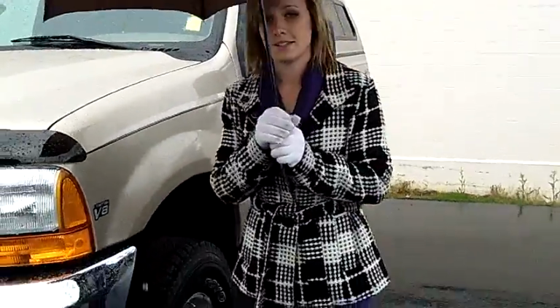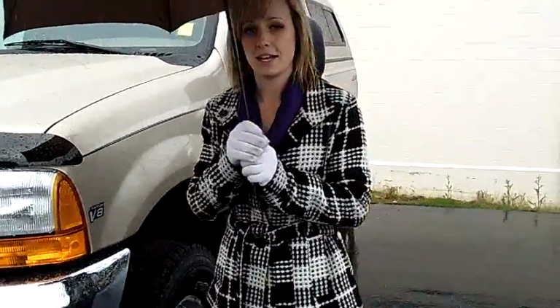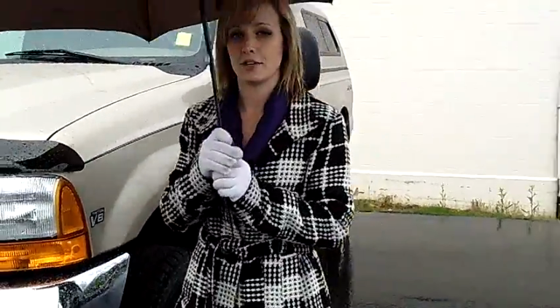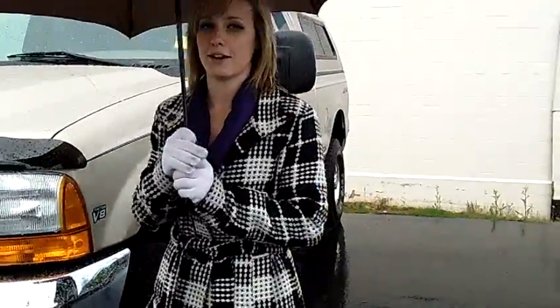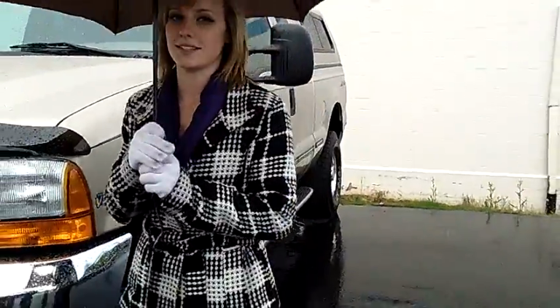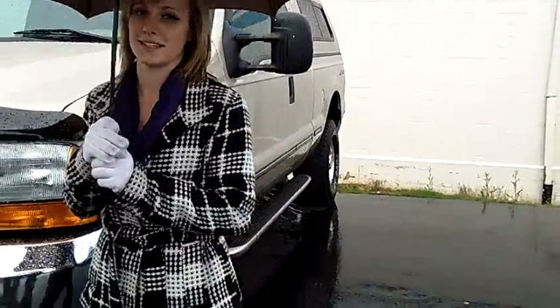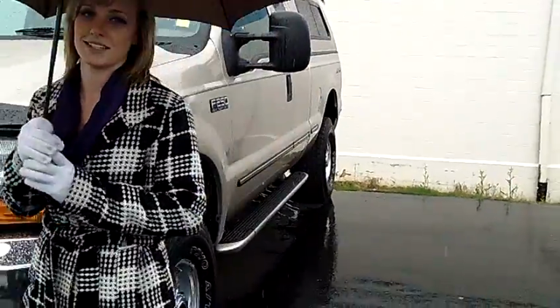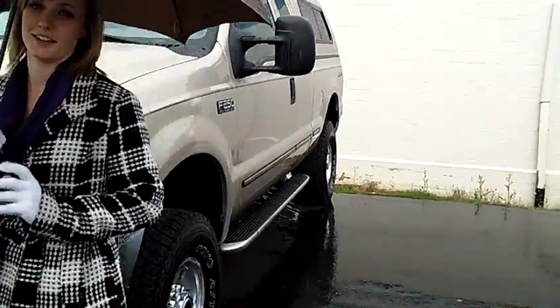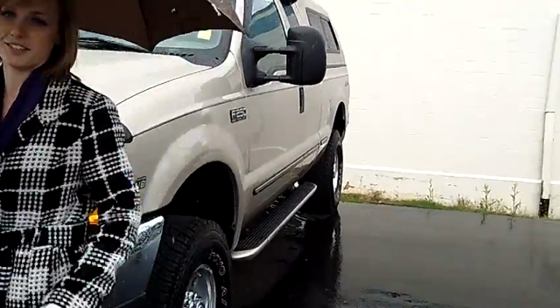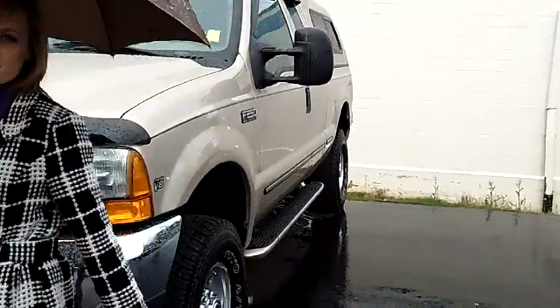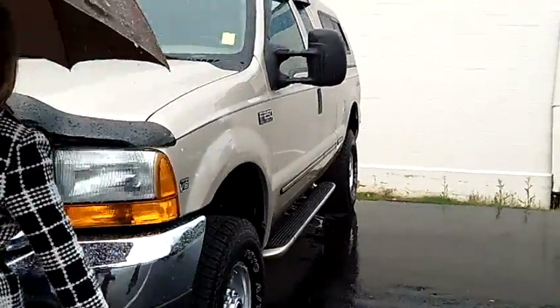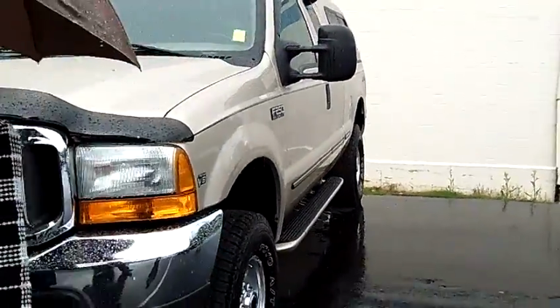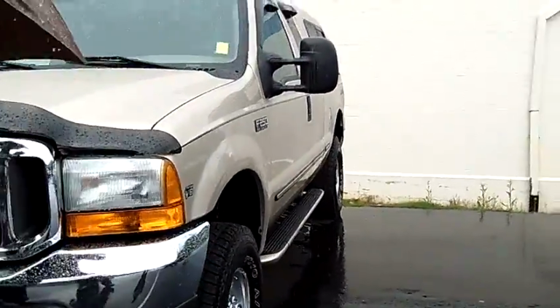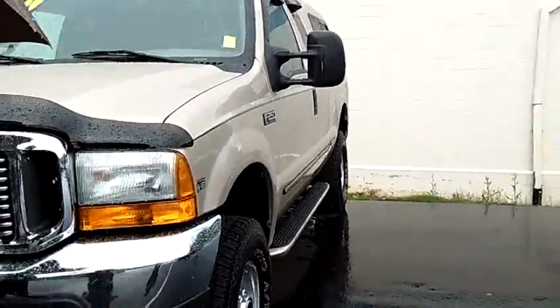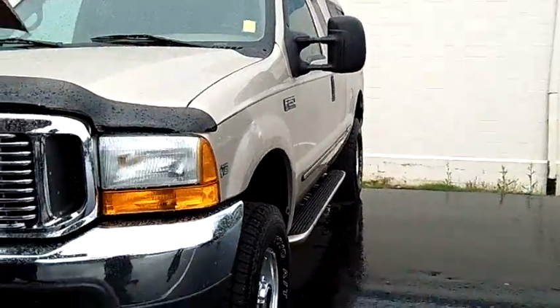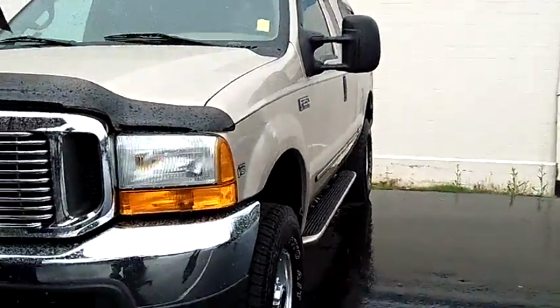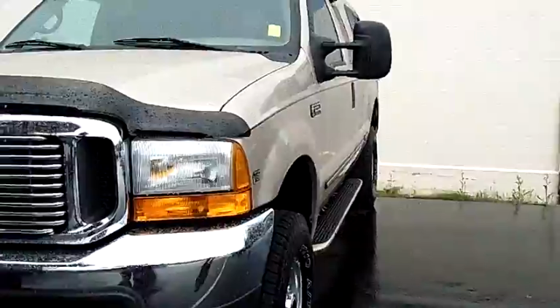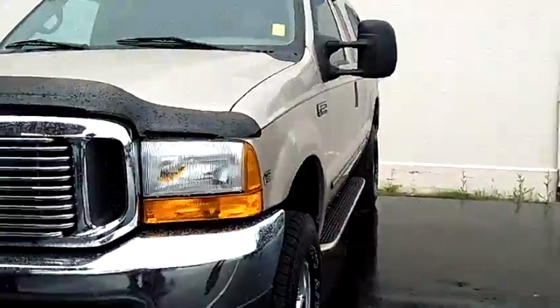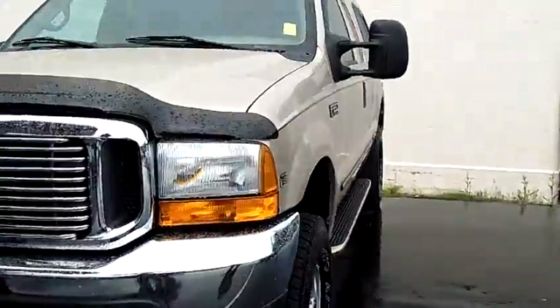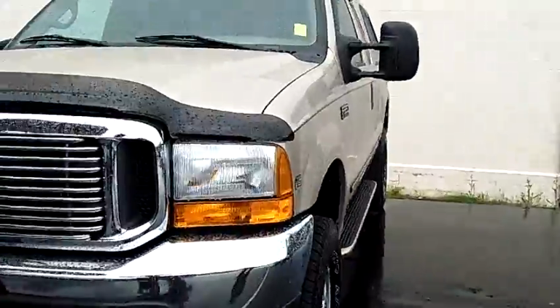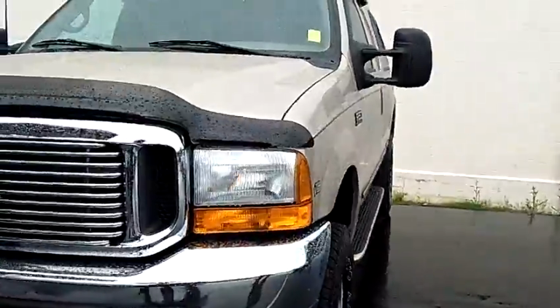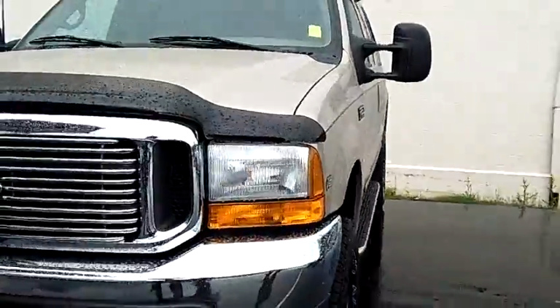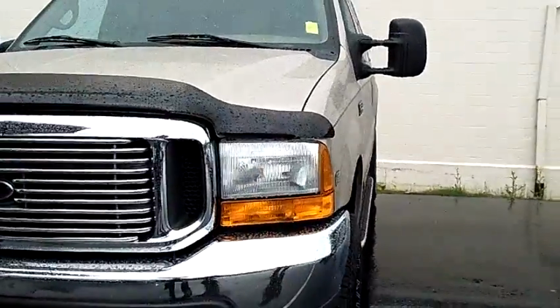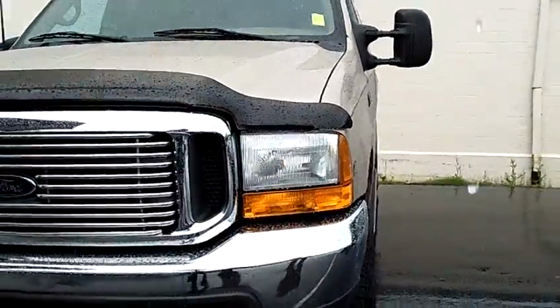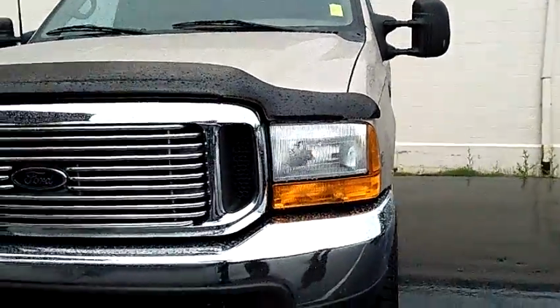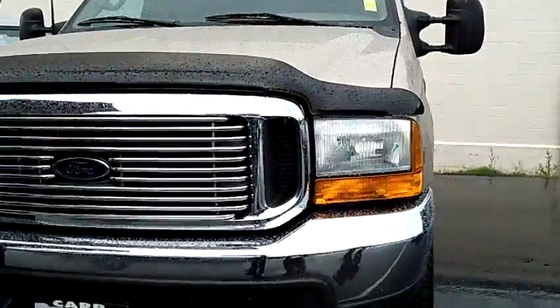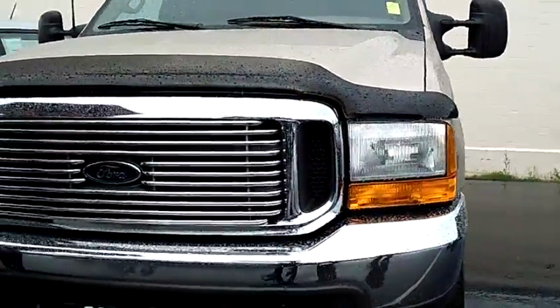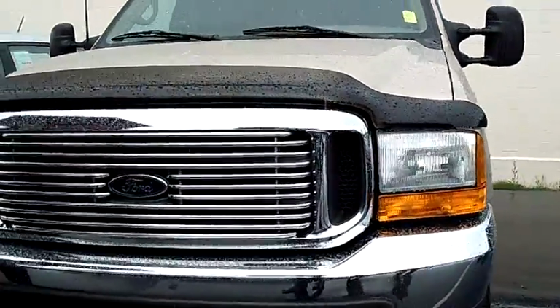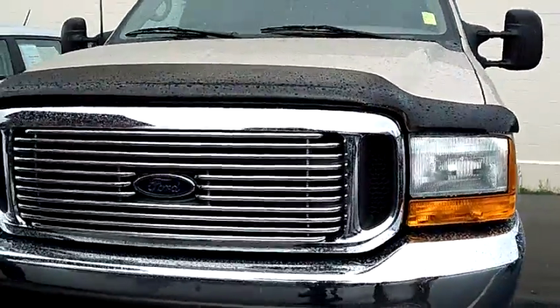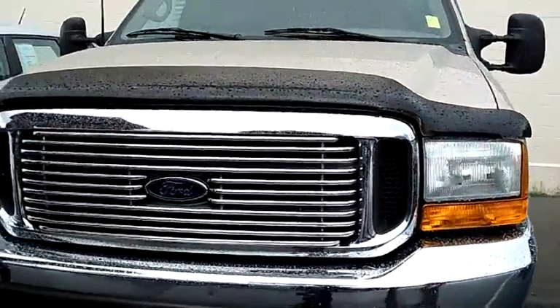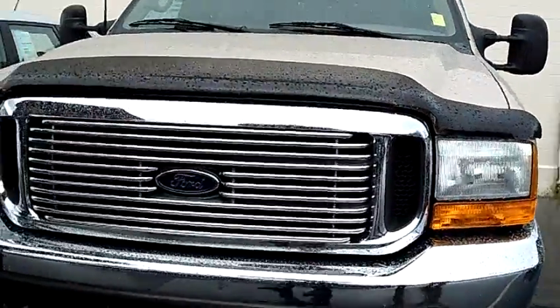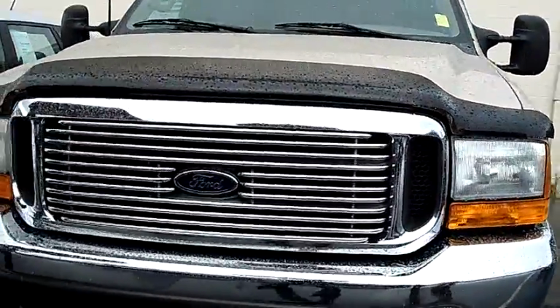Take you around and see the exterior of this car — and you can even enjoy it in the rain.